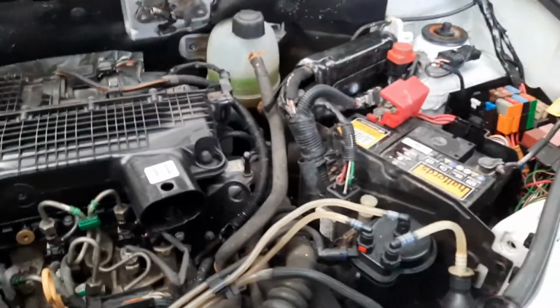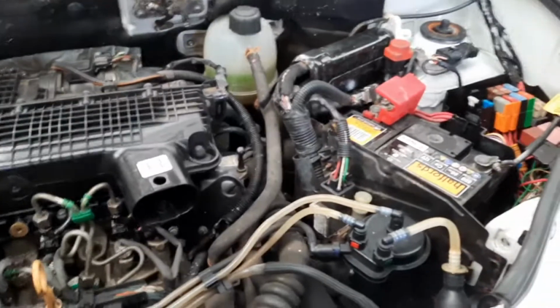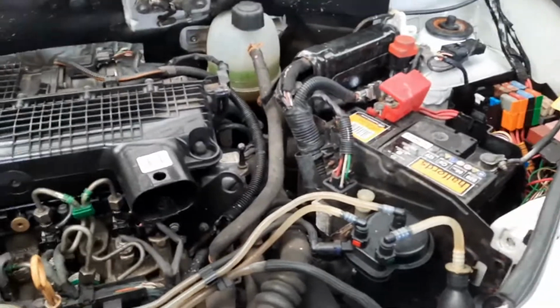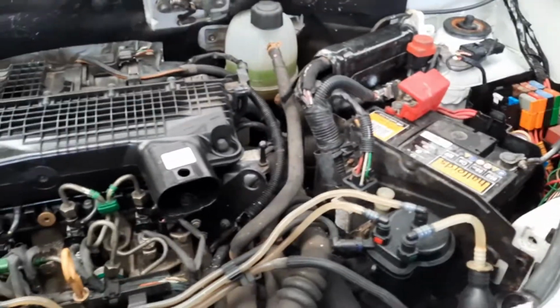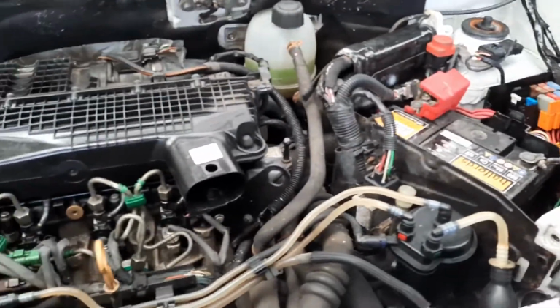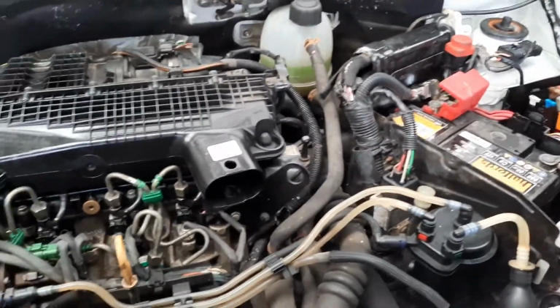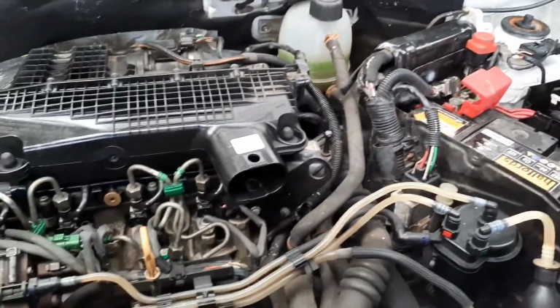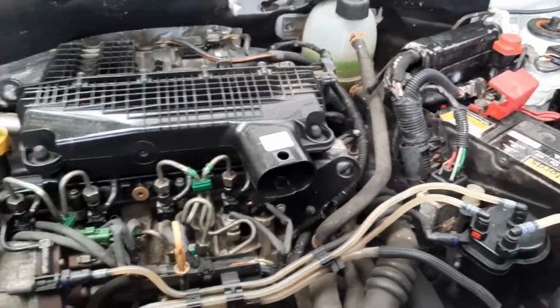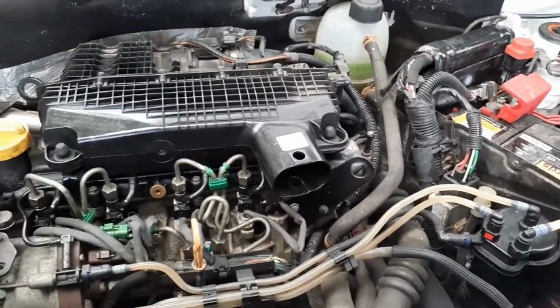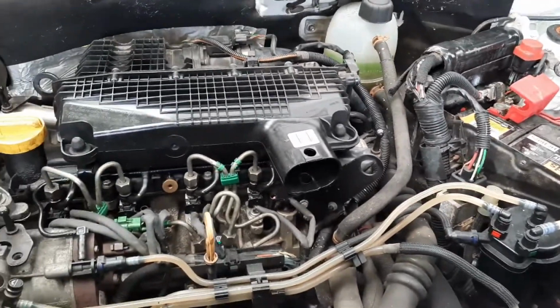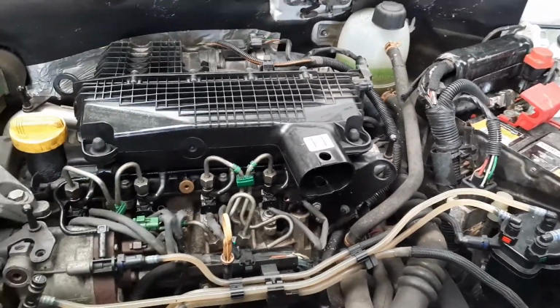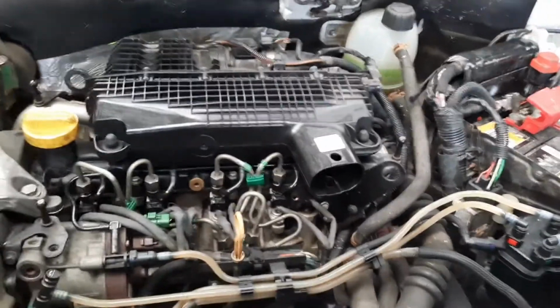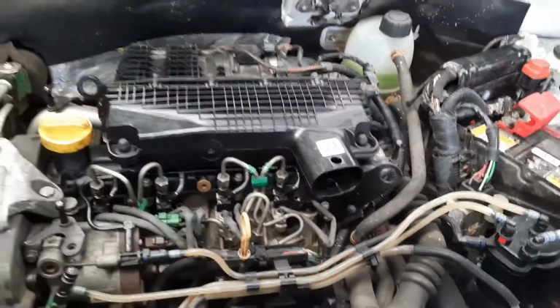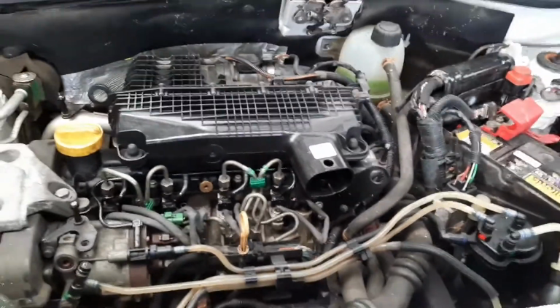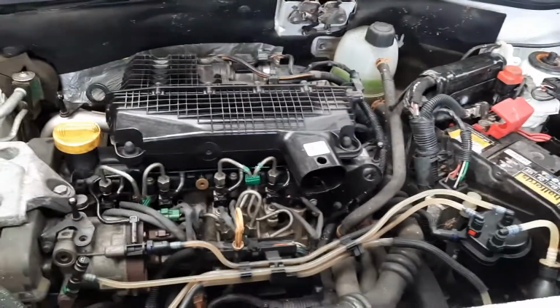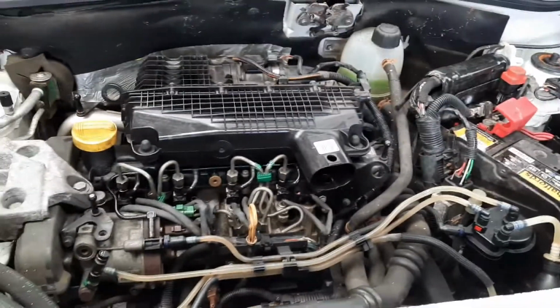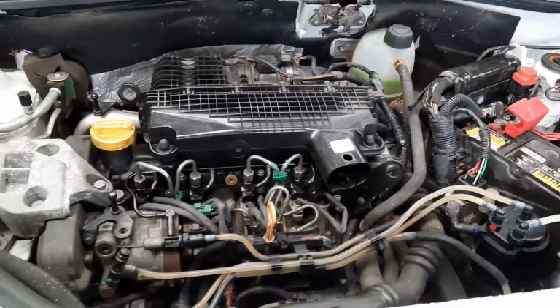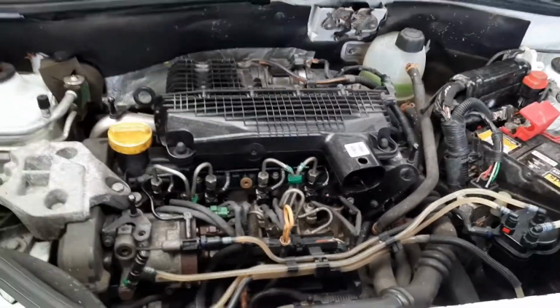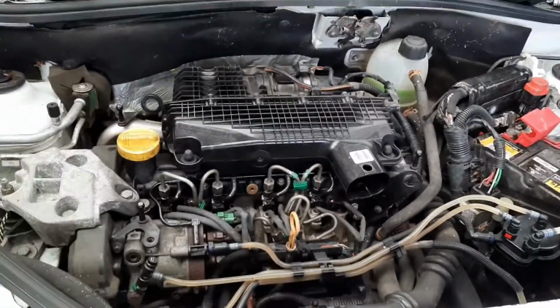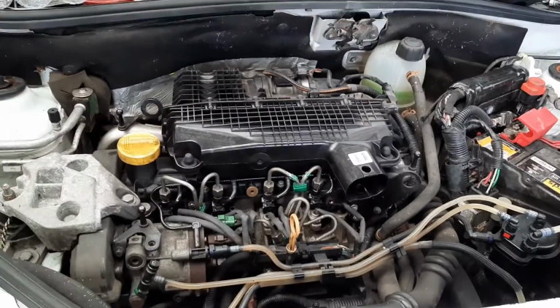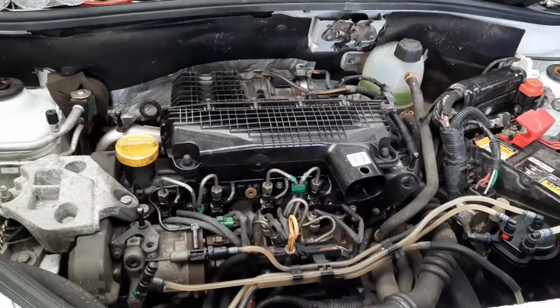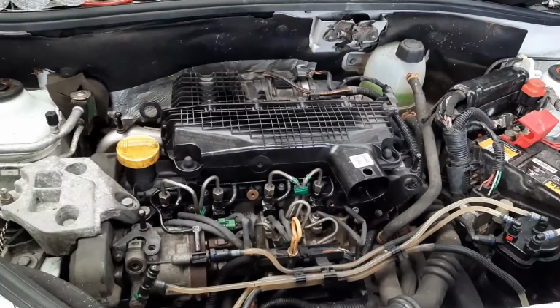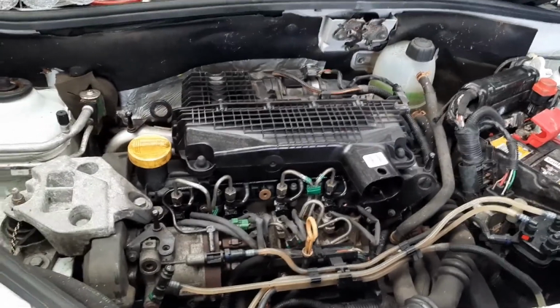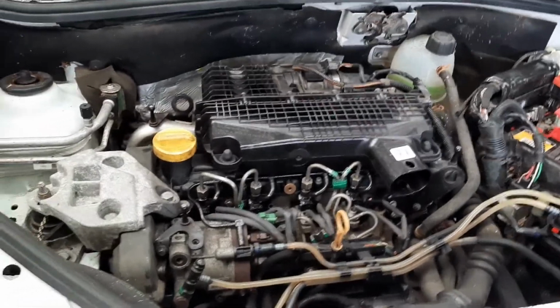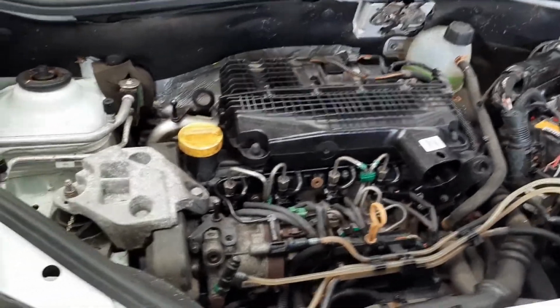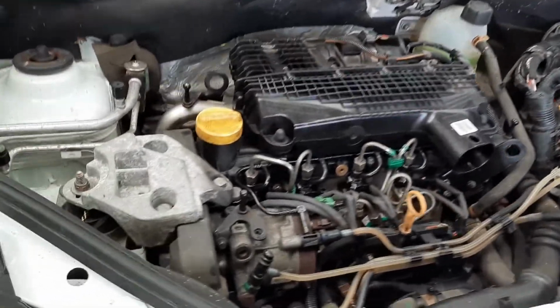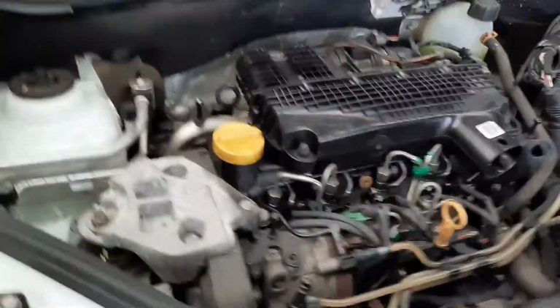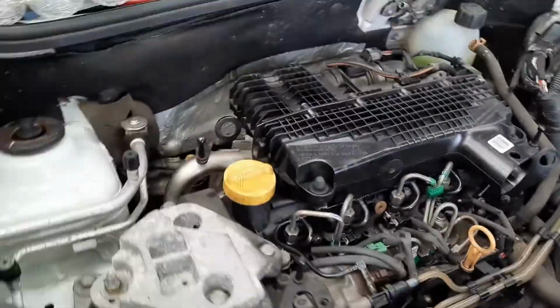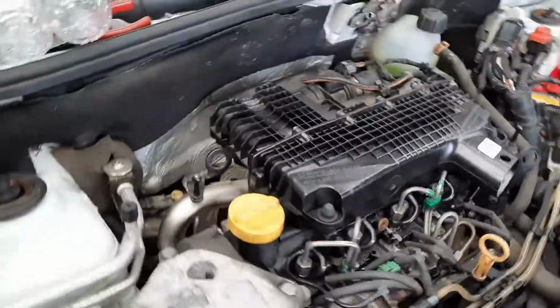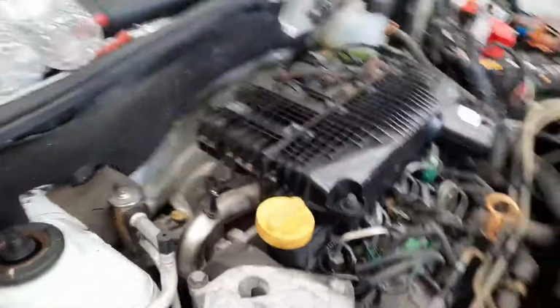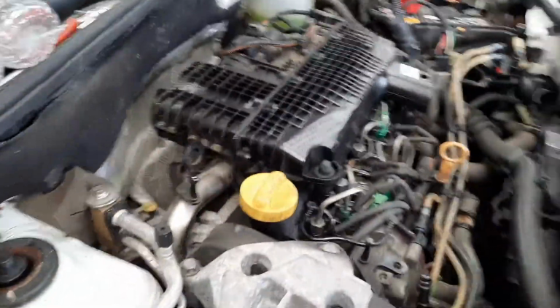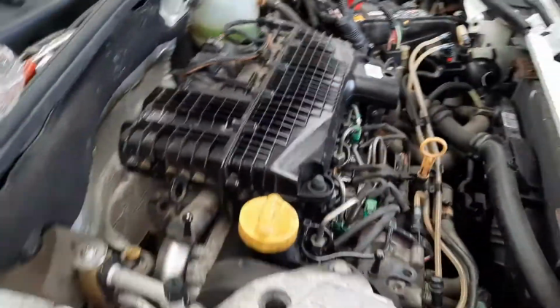Hi, welcome back to the channel. In this video we're going to be doing a leak-off test on these diesel injectors and also coding some injectors as well.